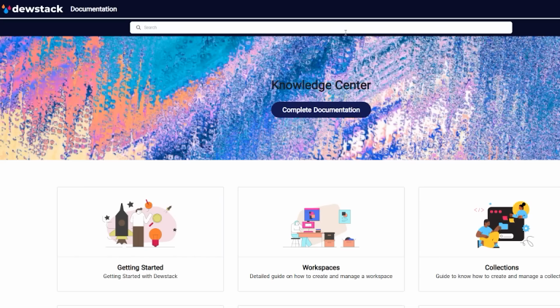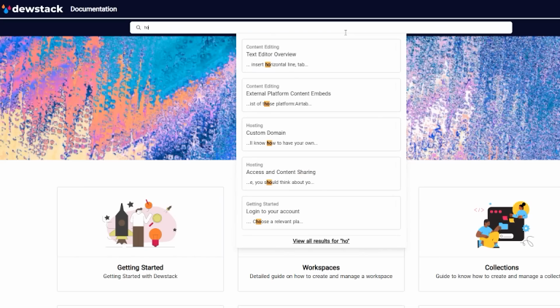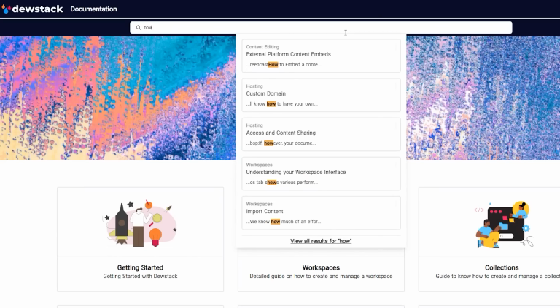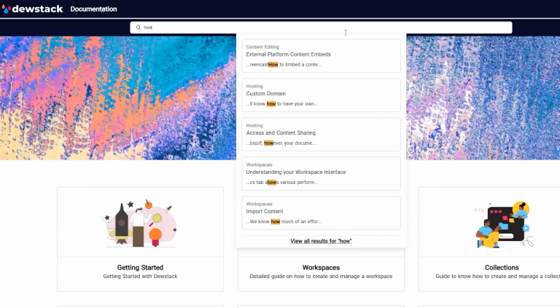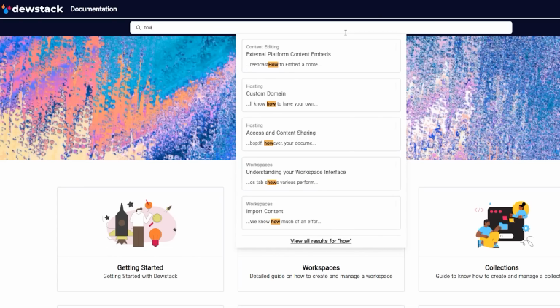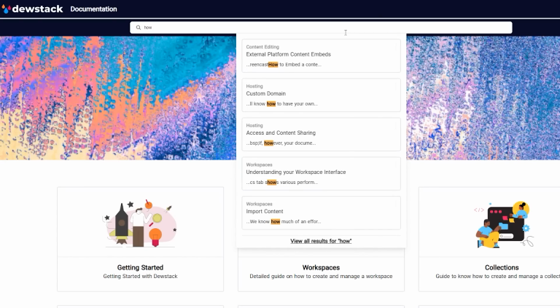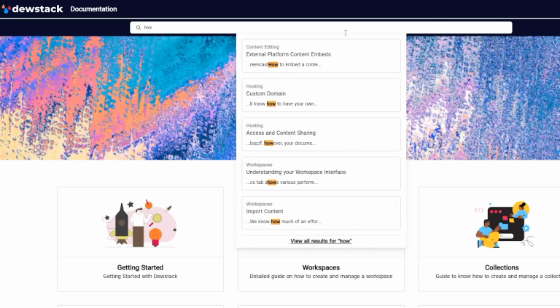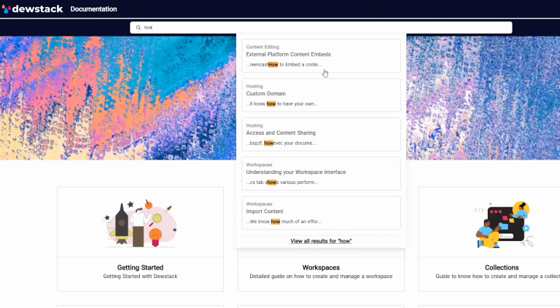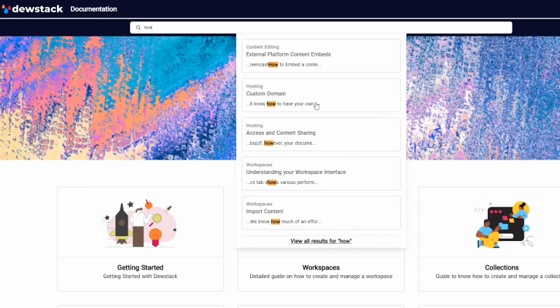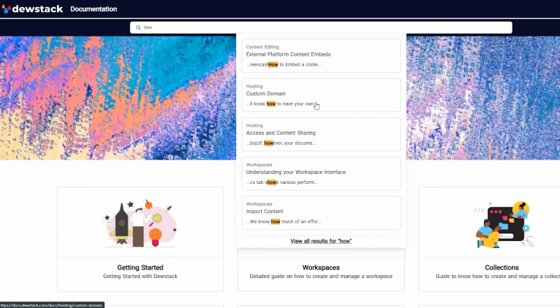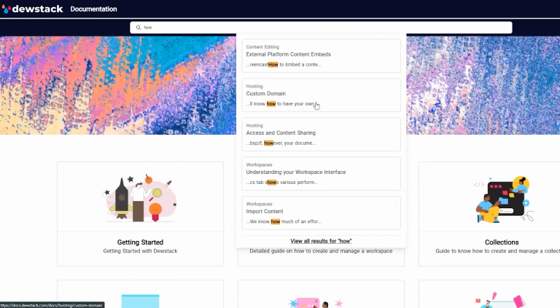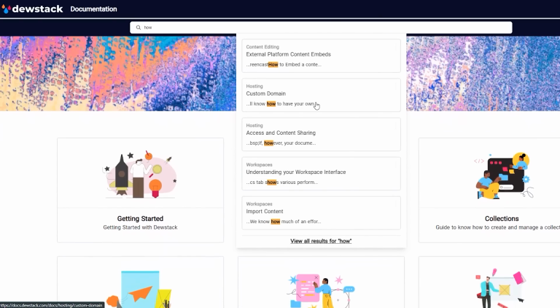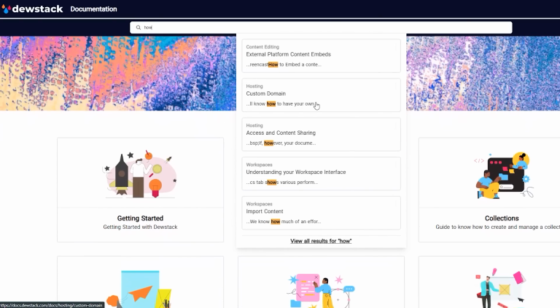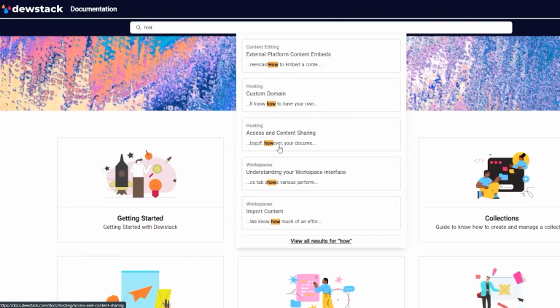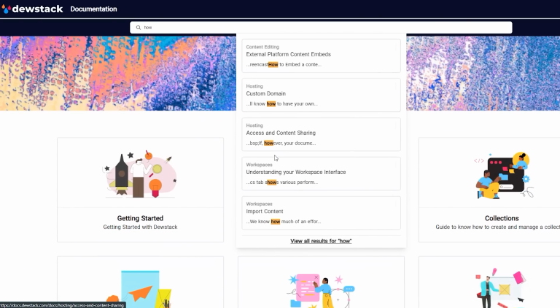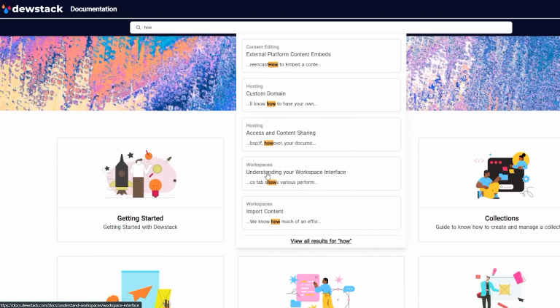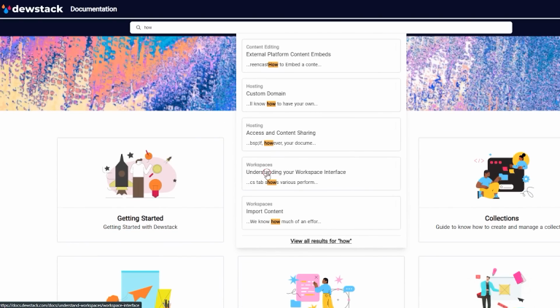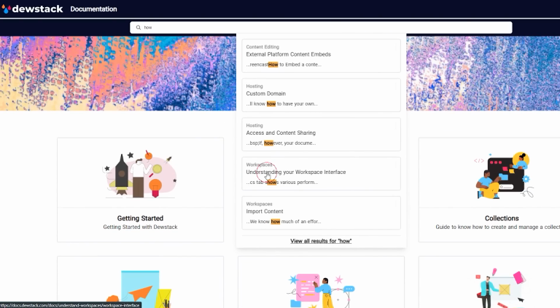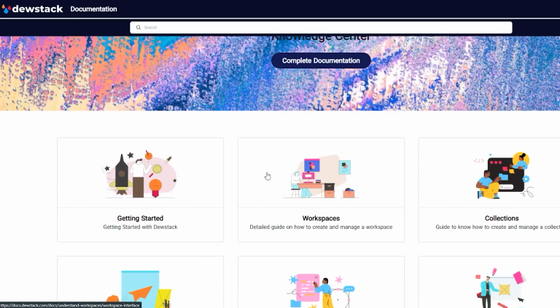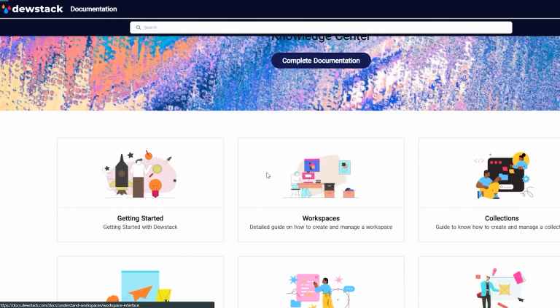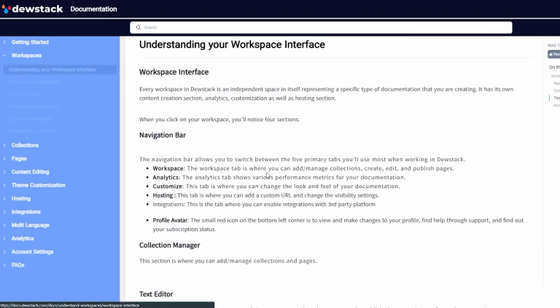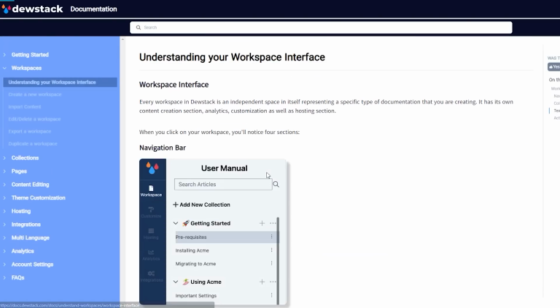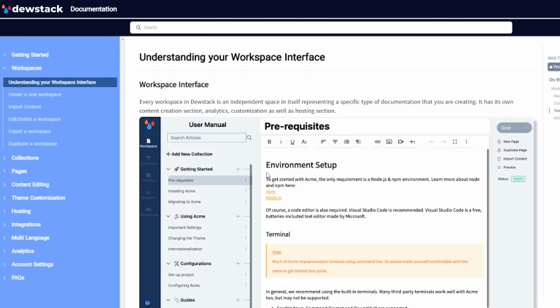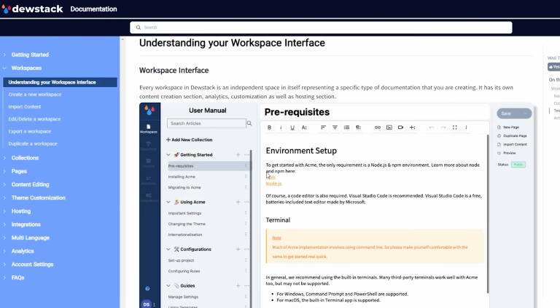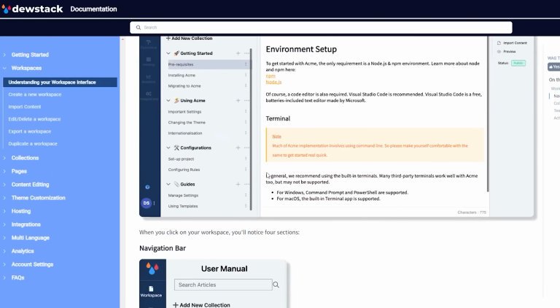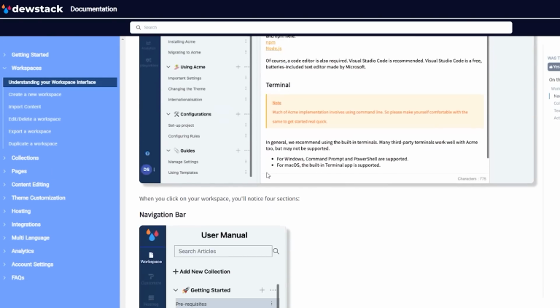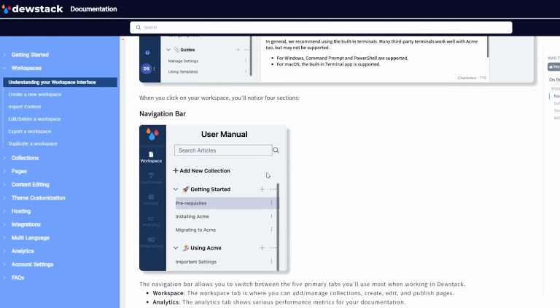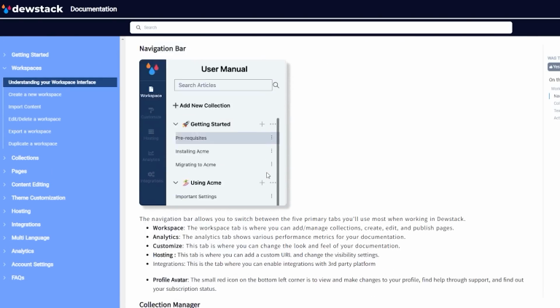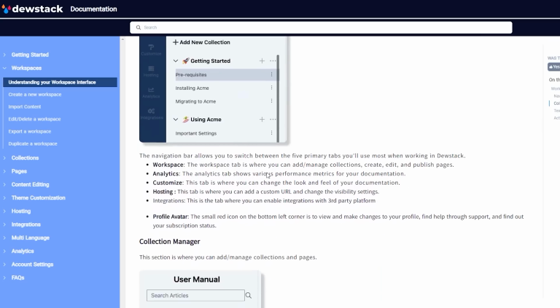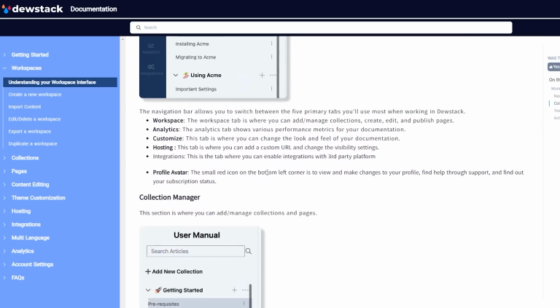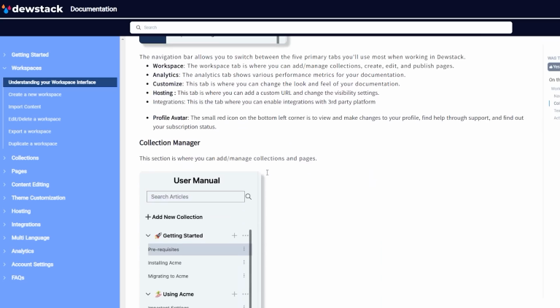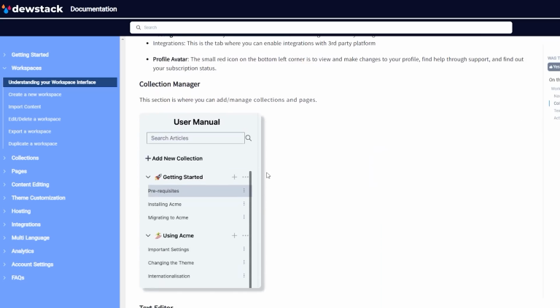Users can perform advanced searches to find the support they need, which will cut down on tickets for your live agents.